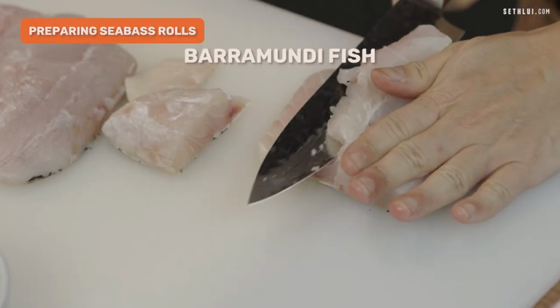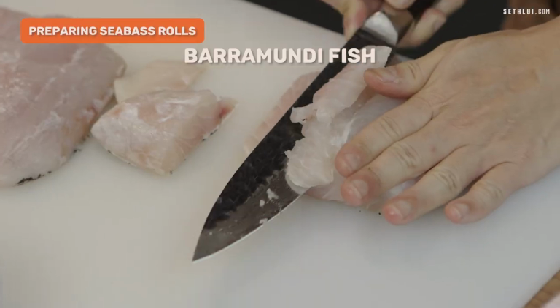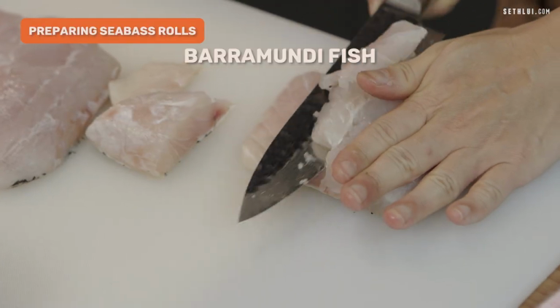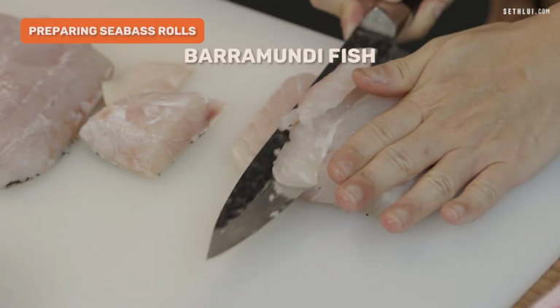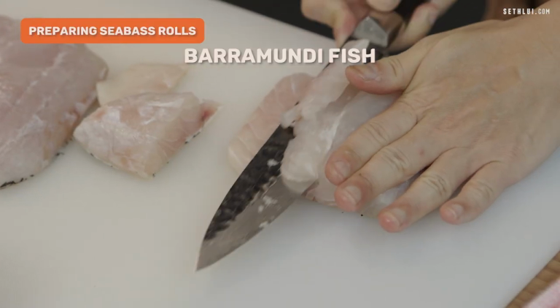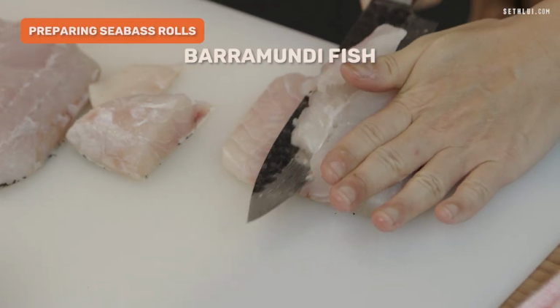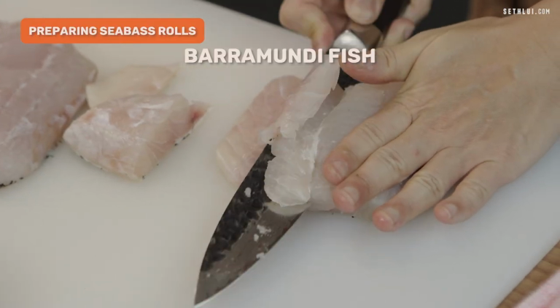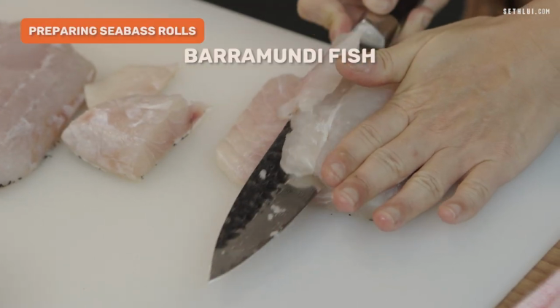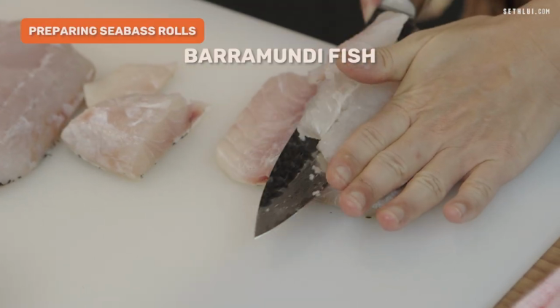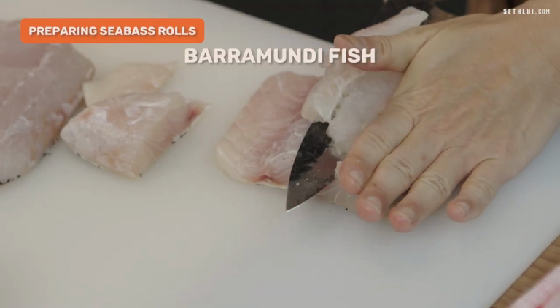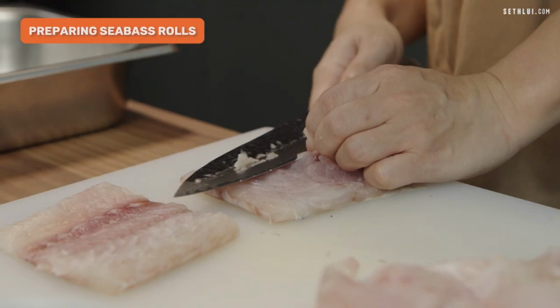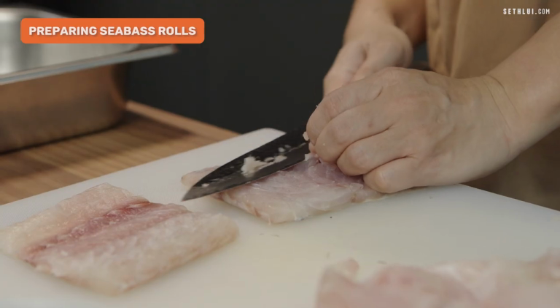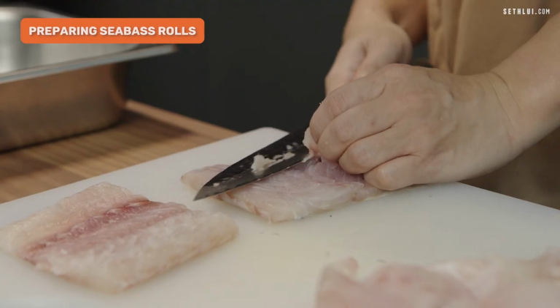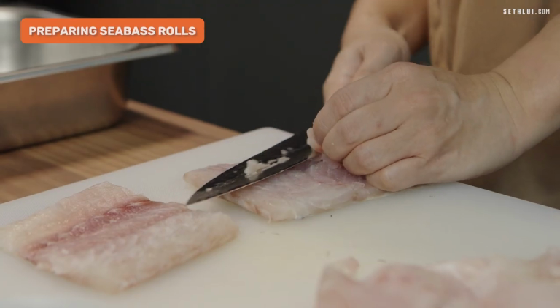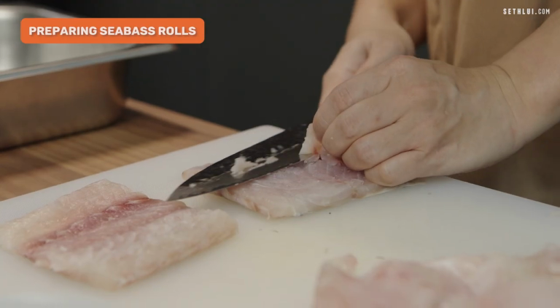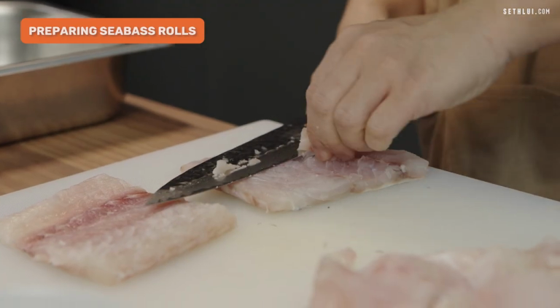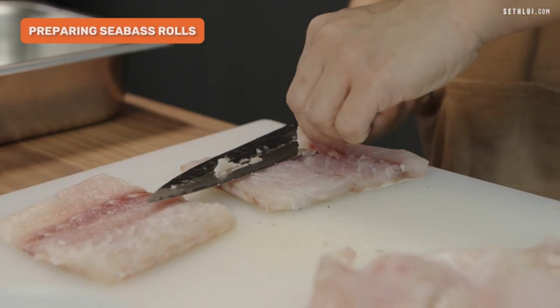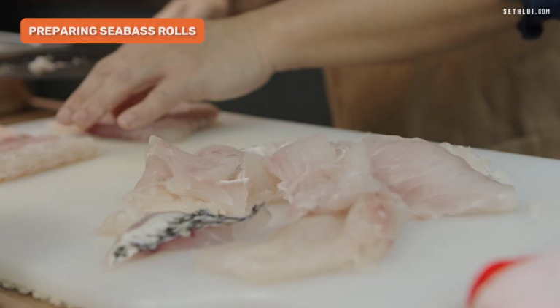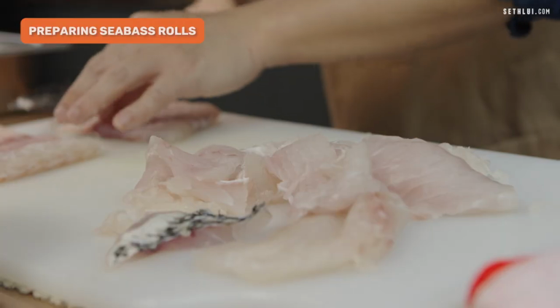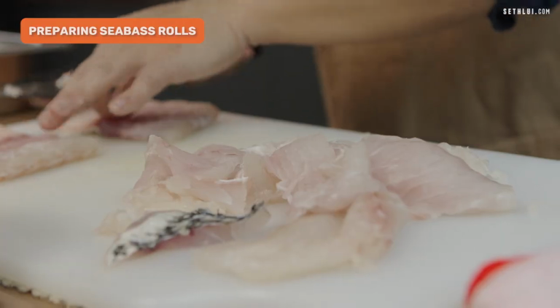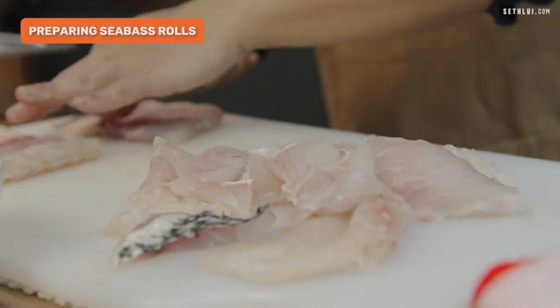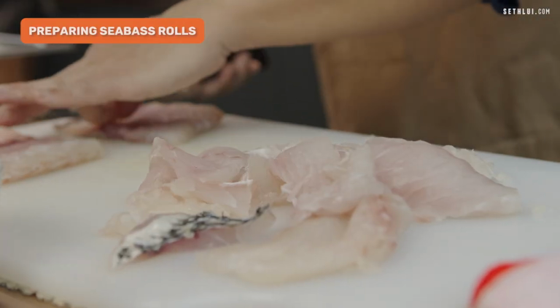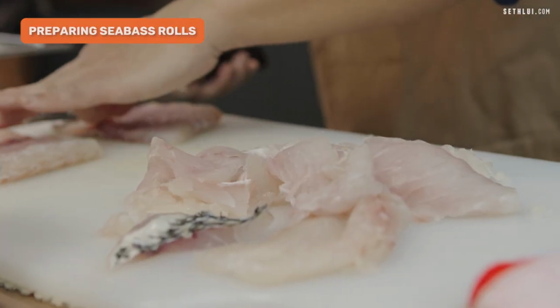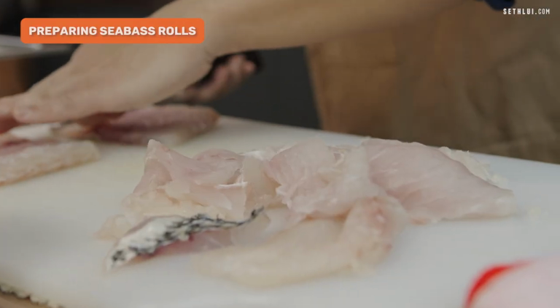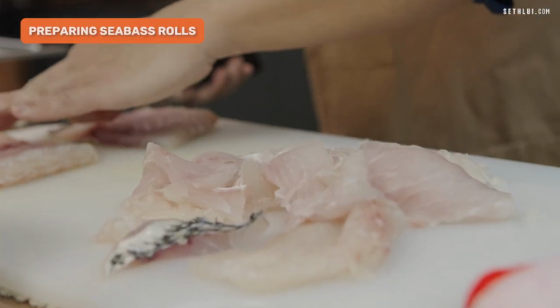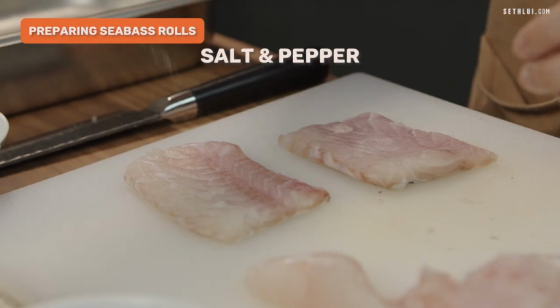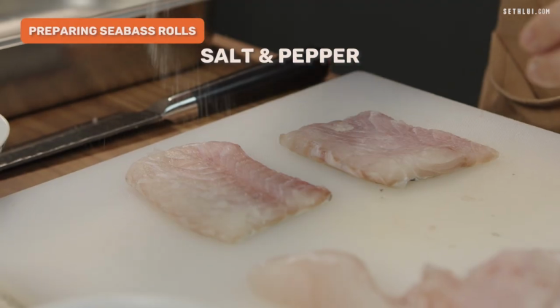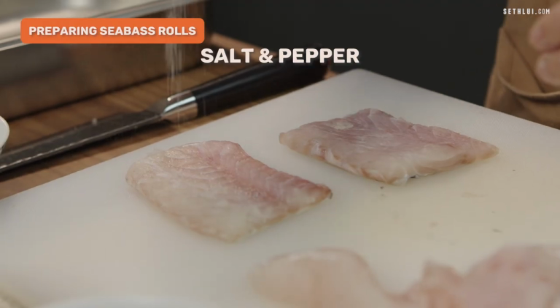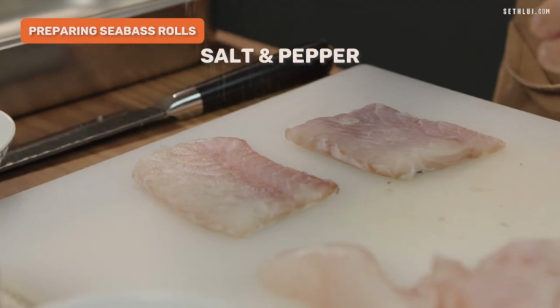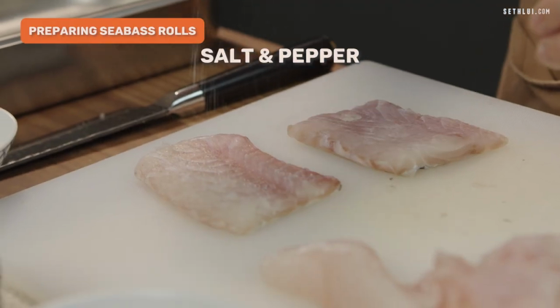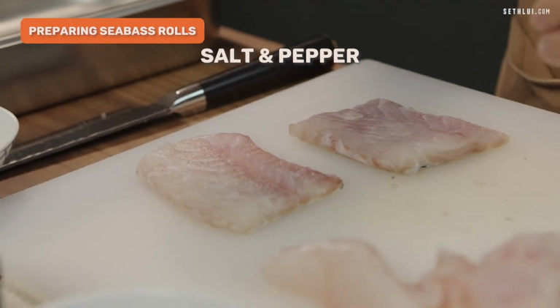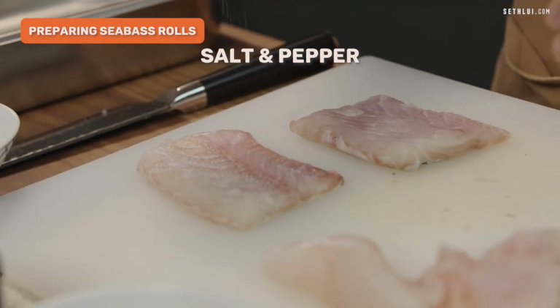So for the sea bass roll, I'll be trimming the fish and then taking the excess for my mousse later. I'll be seasoning my sea bass with just basic salt and pepper.